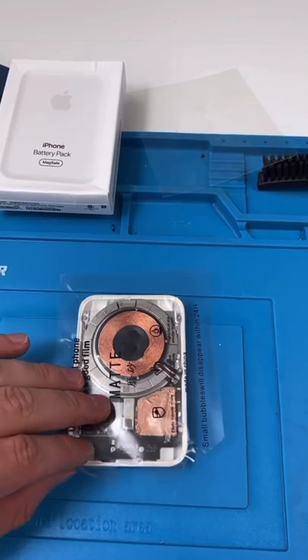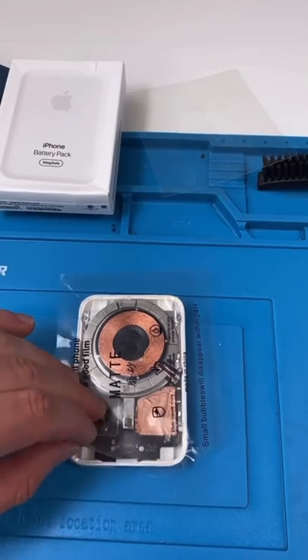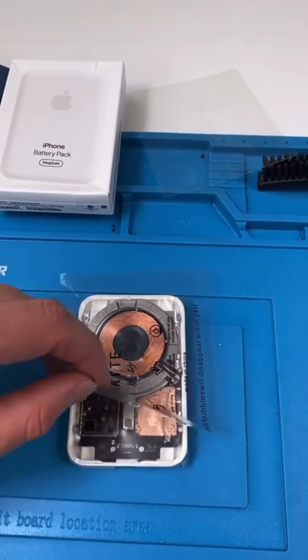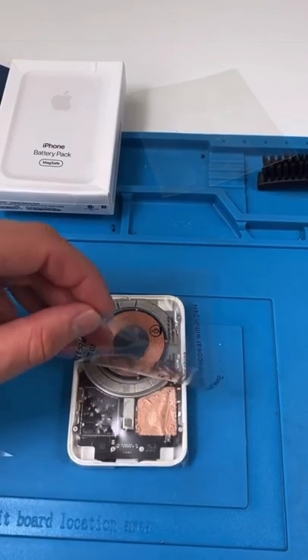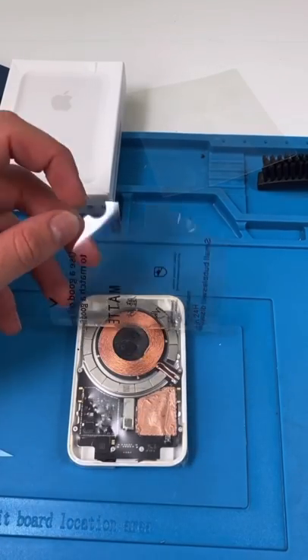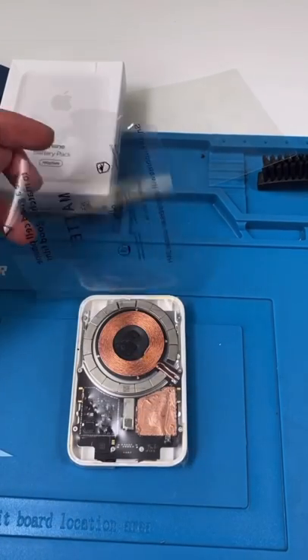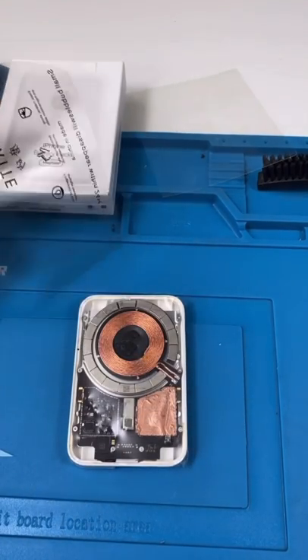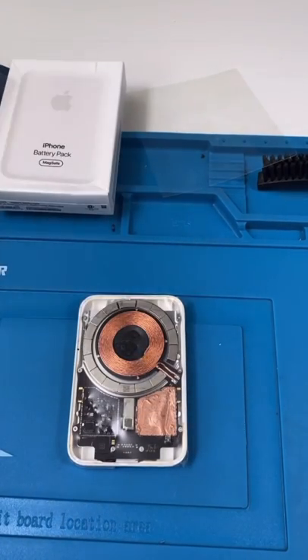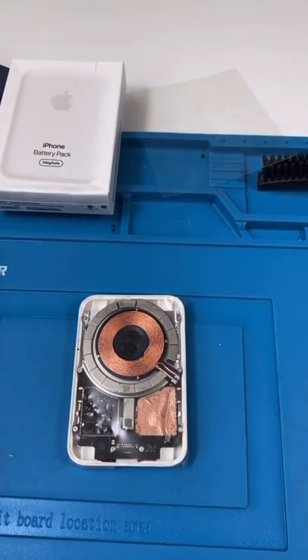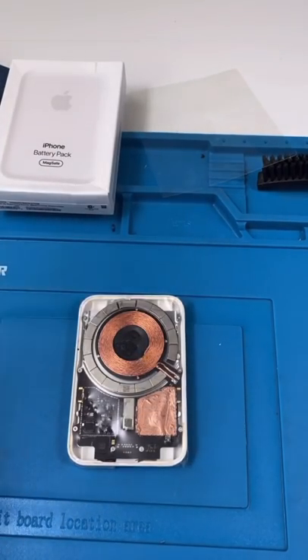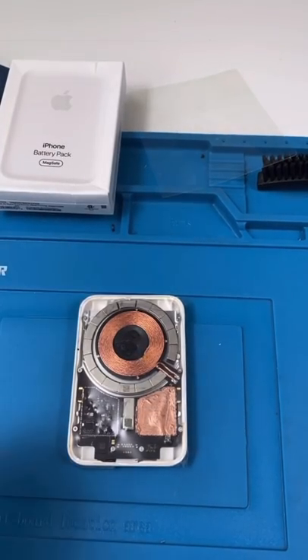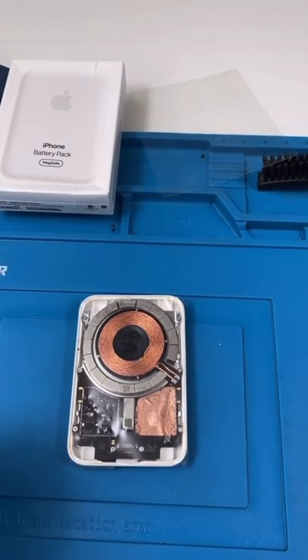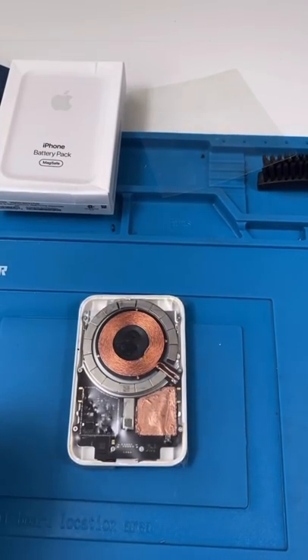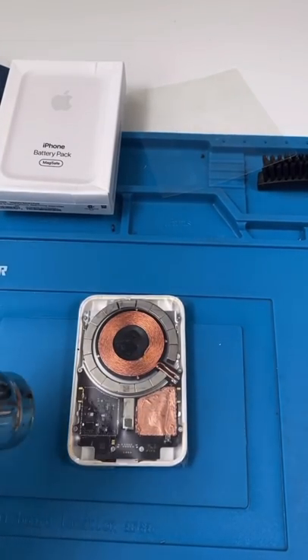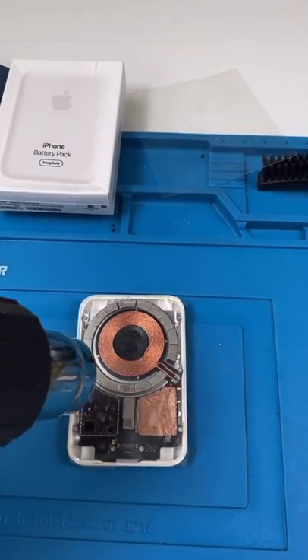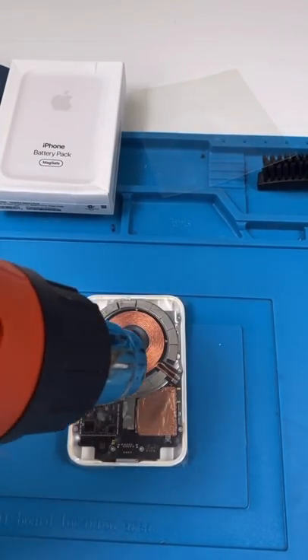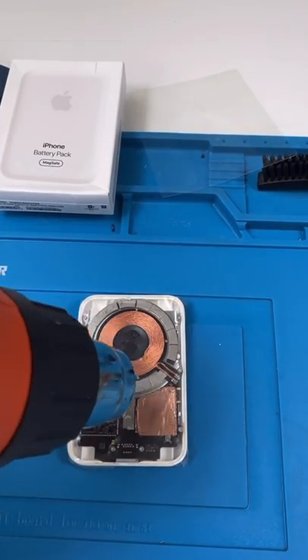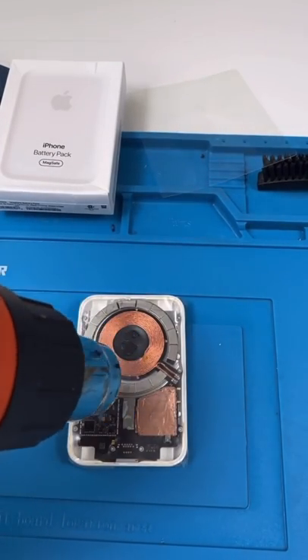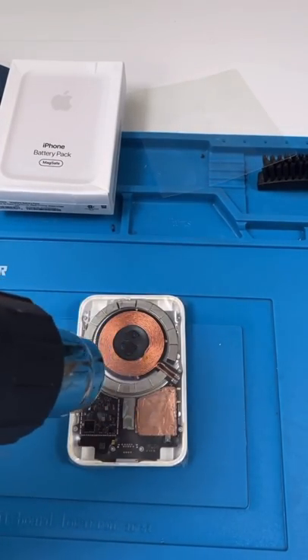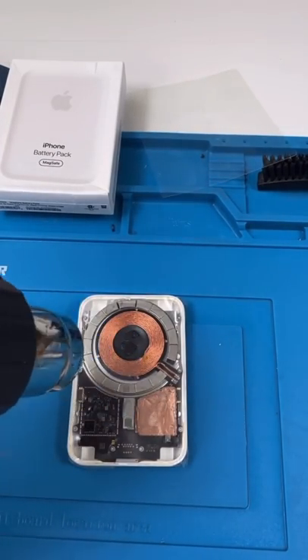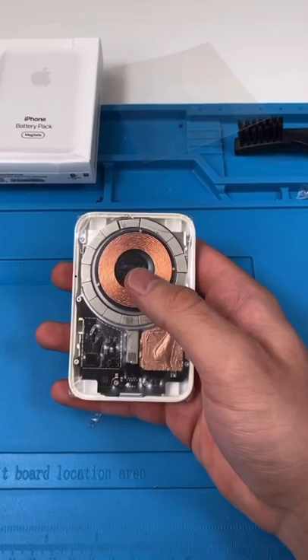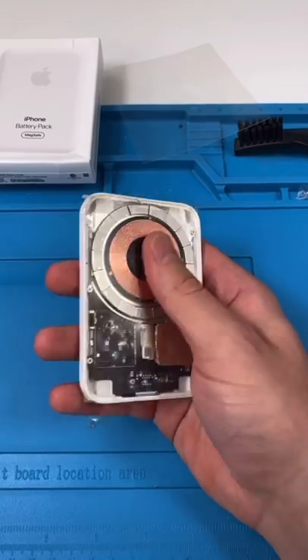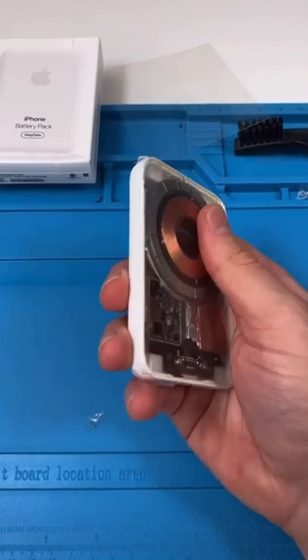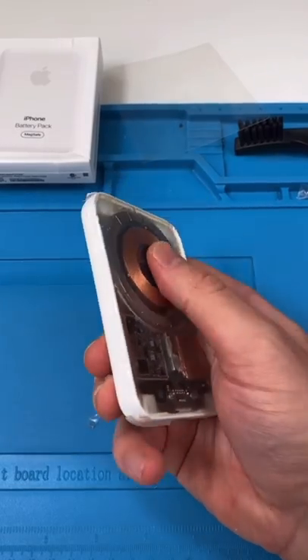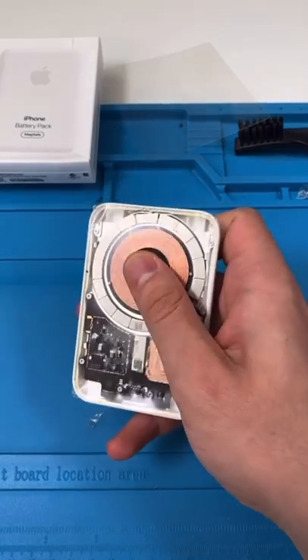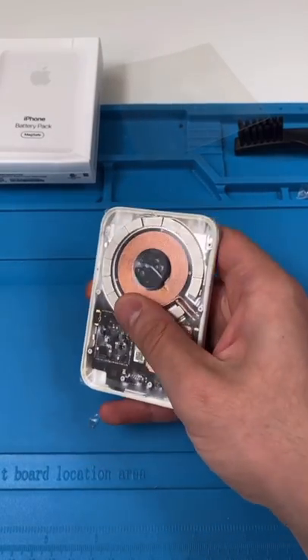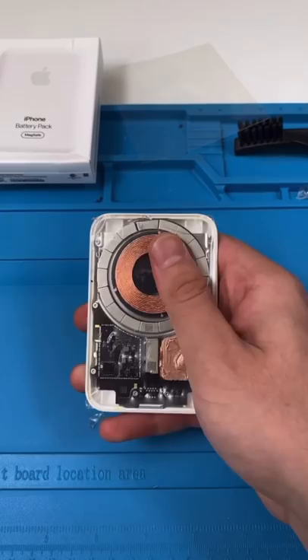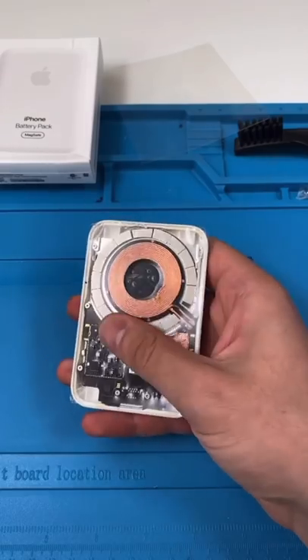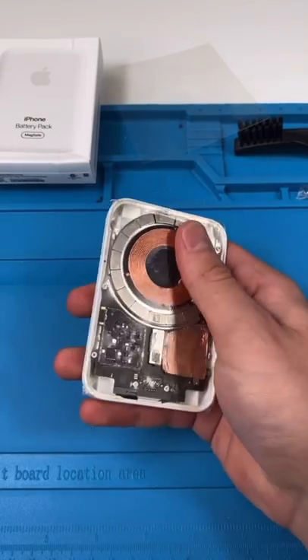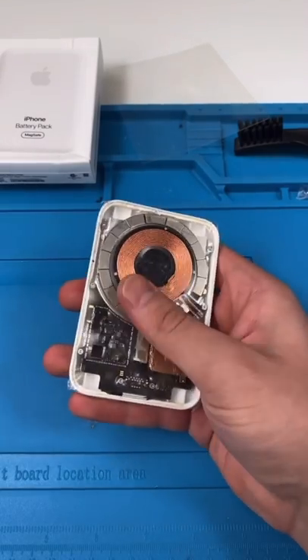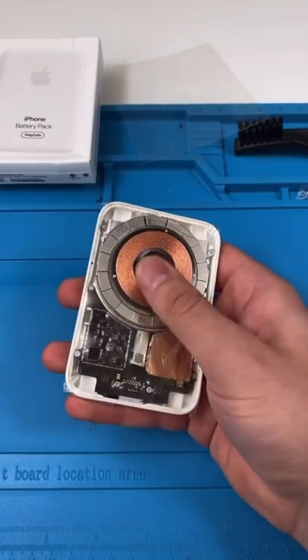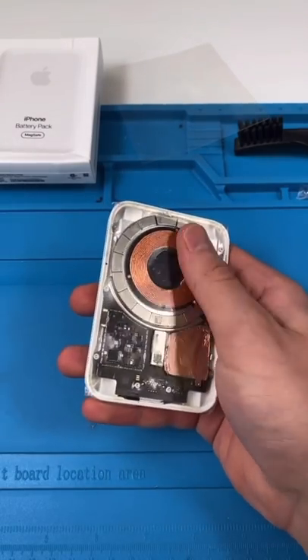We'll take off the protector and add some heat. Now we got the wrap on. Let's see if this works.